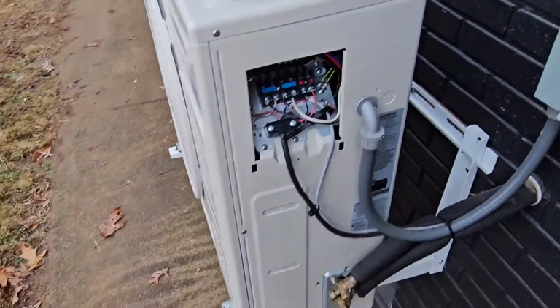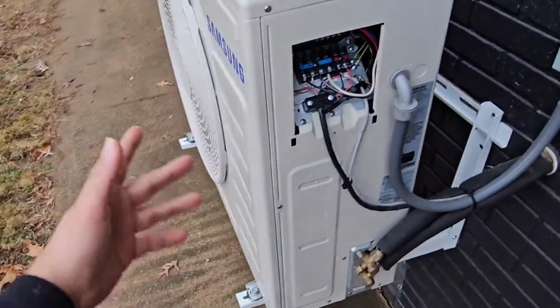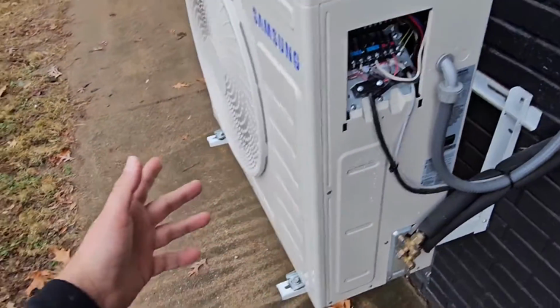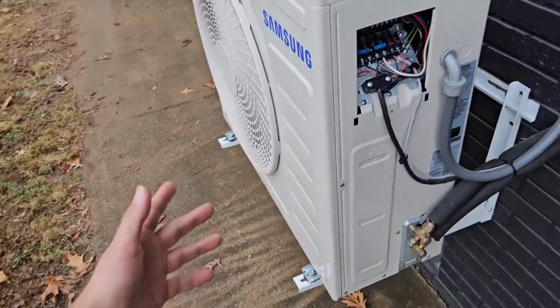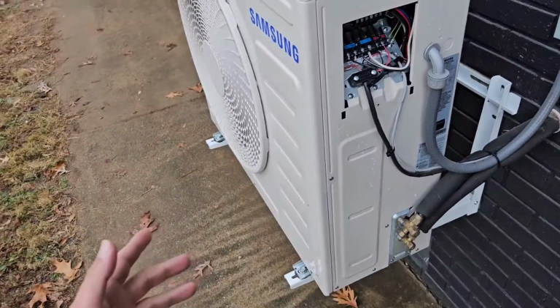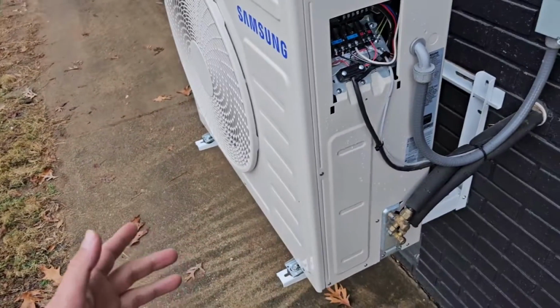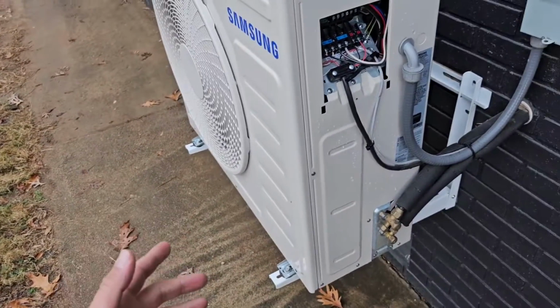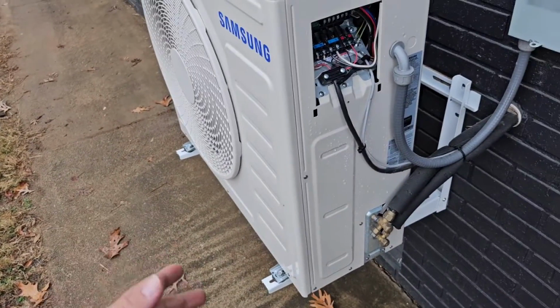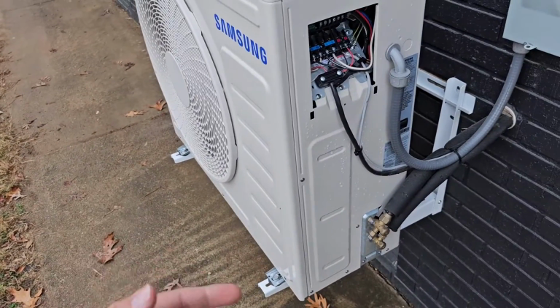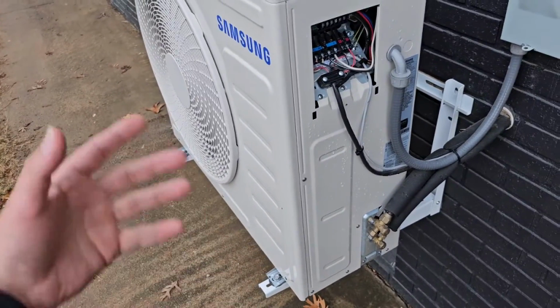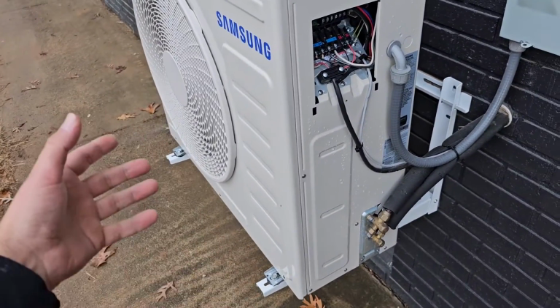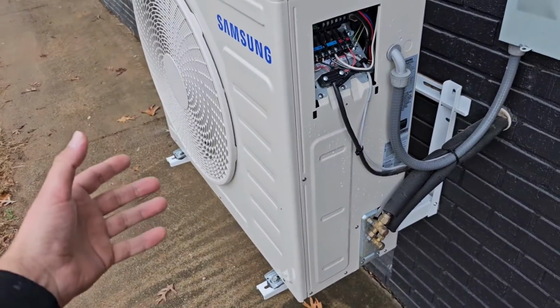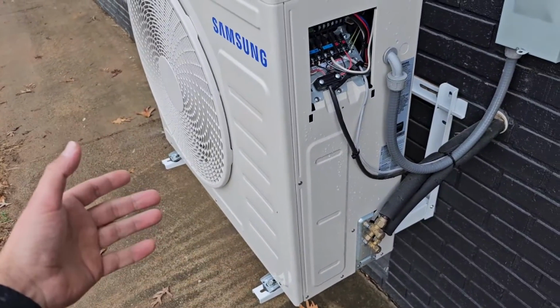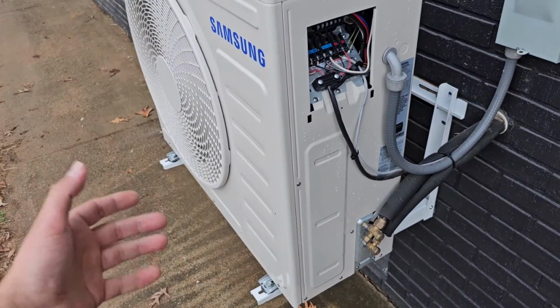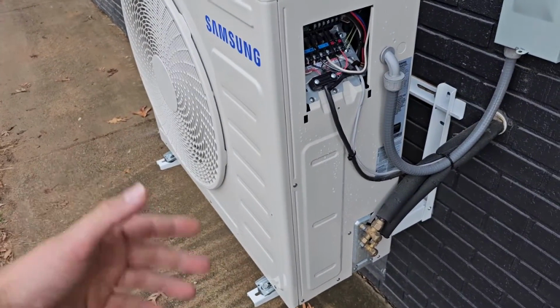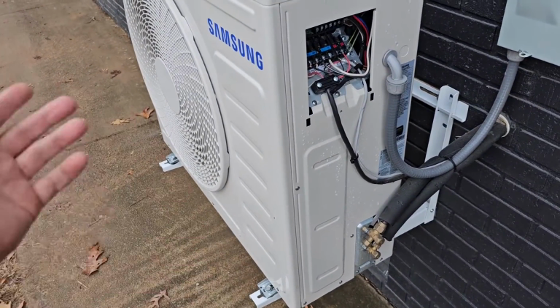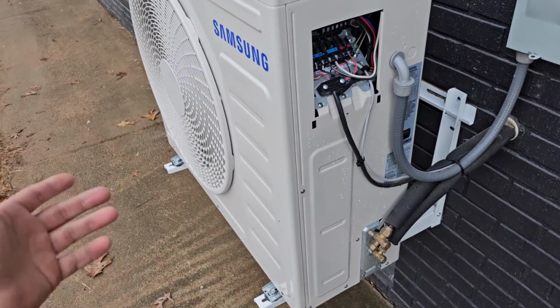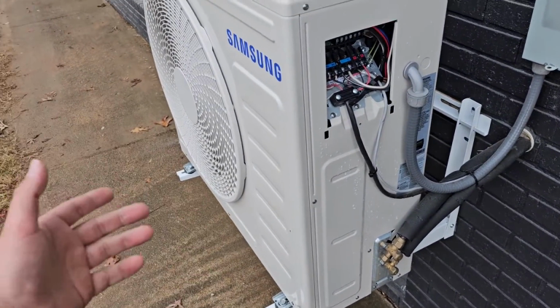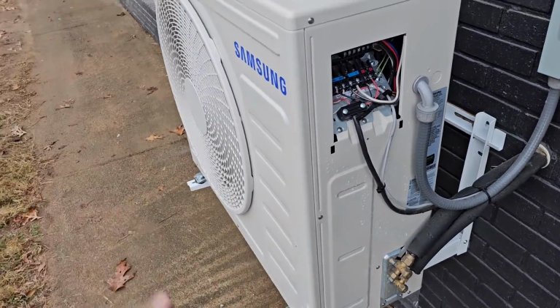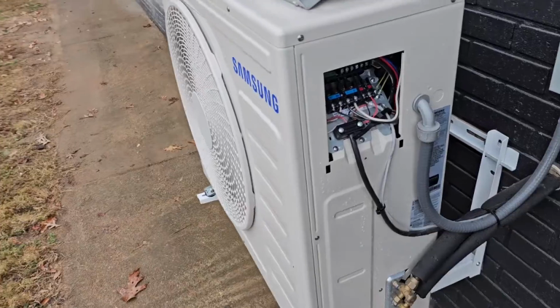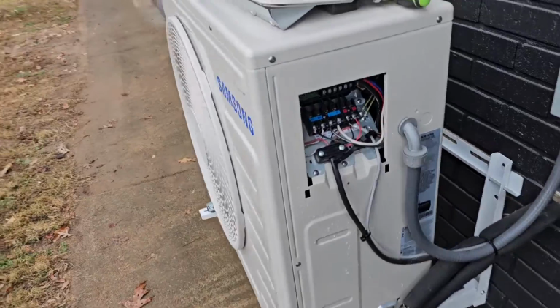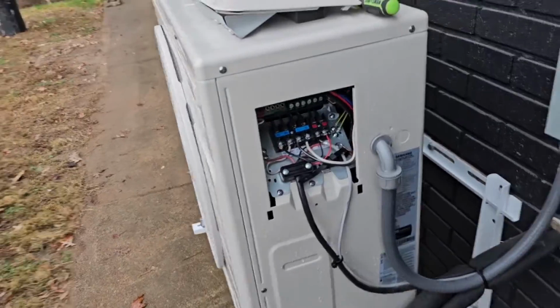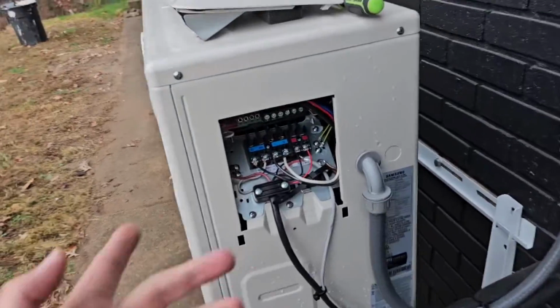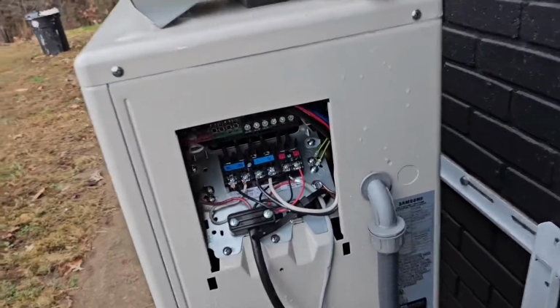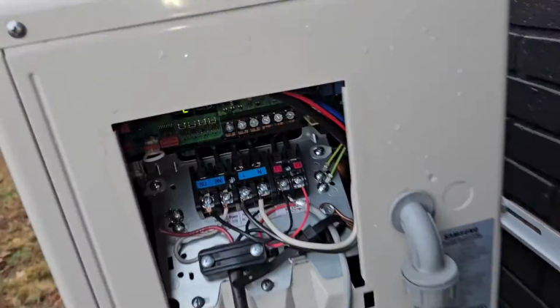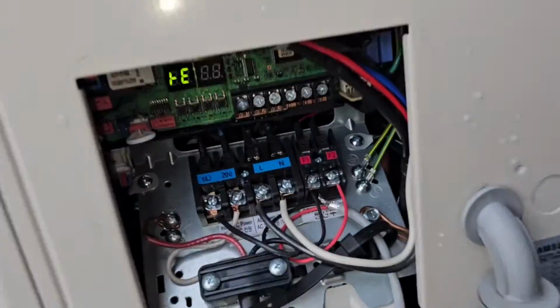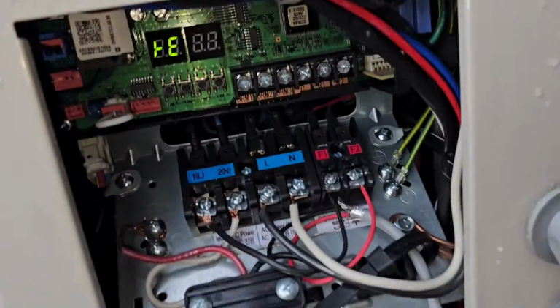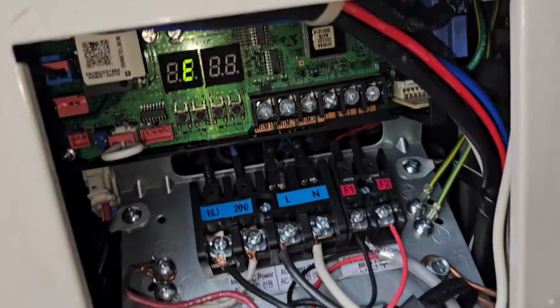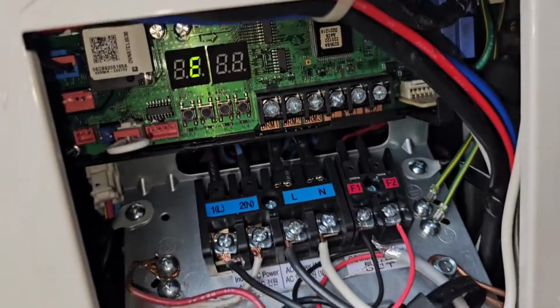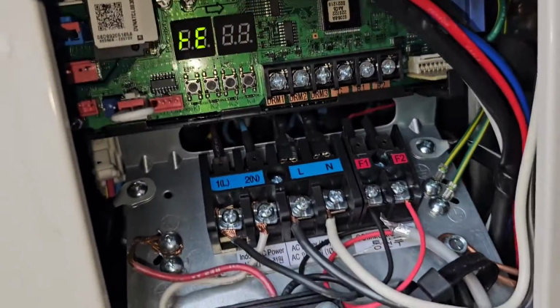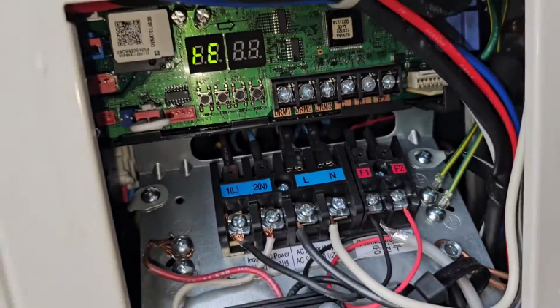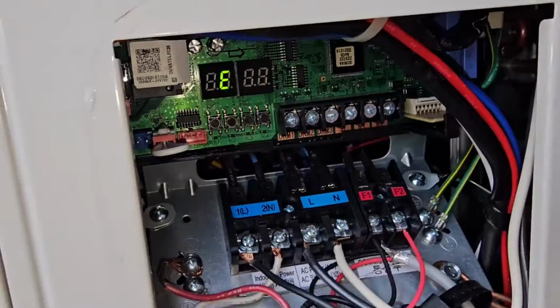The unit's going to come on and it's going to go through its trial operation. And then we shouldn't have the UP anymore.